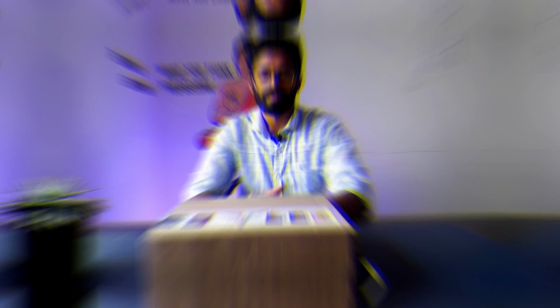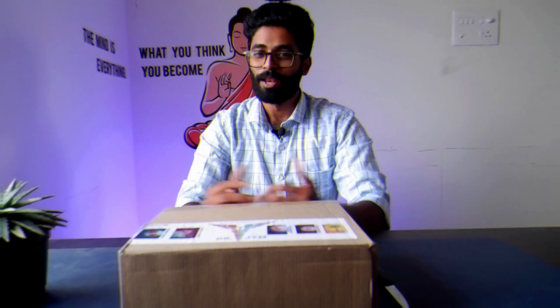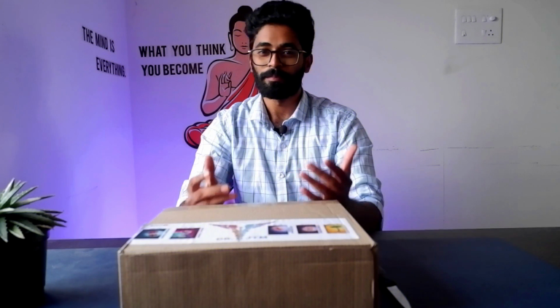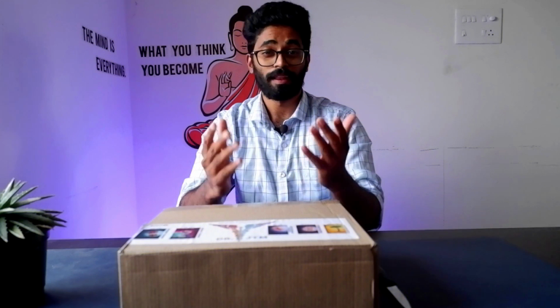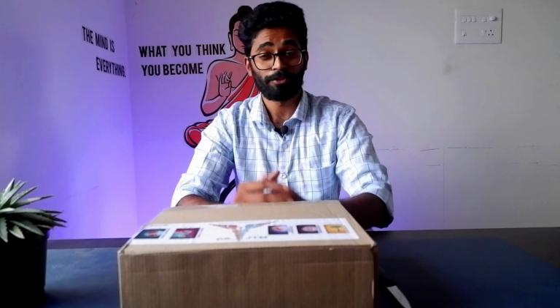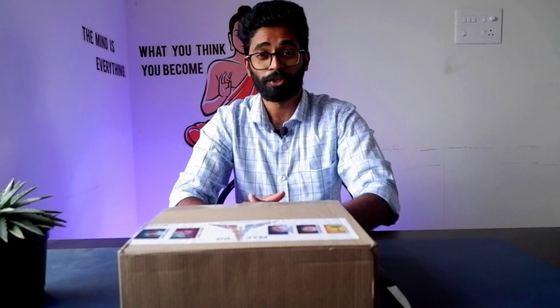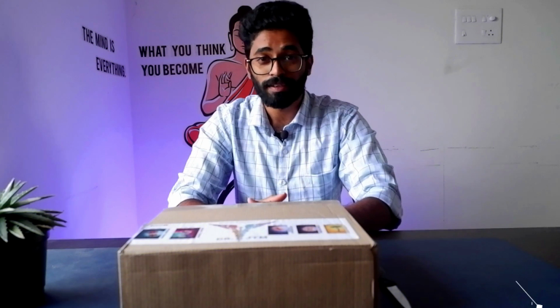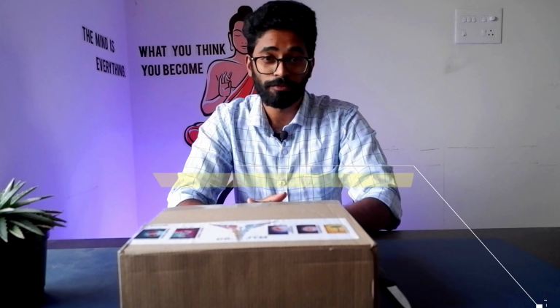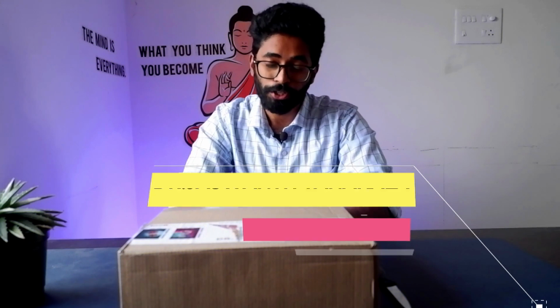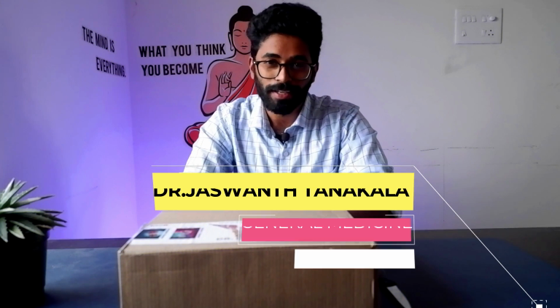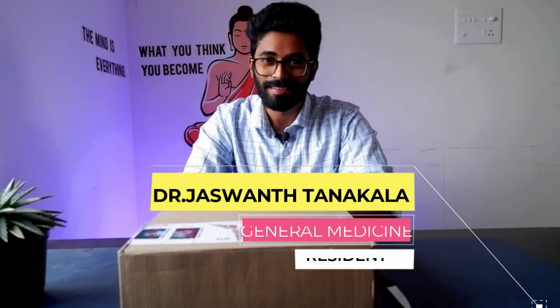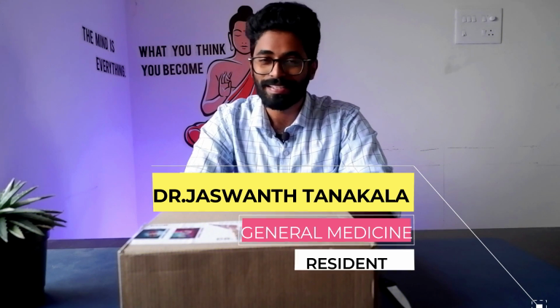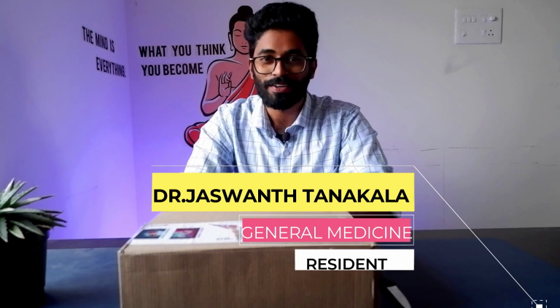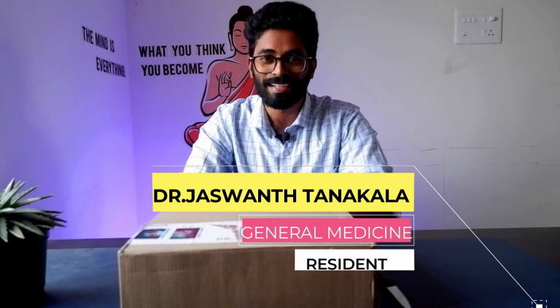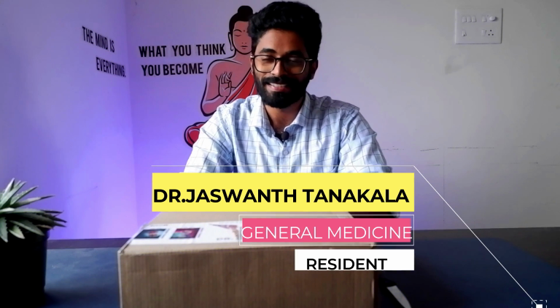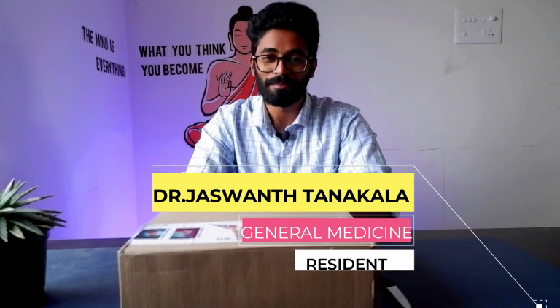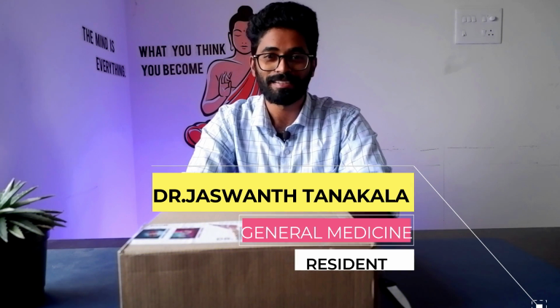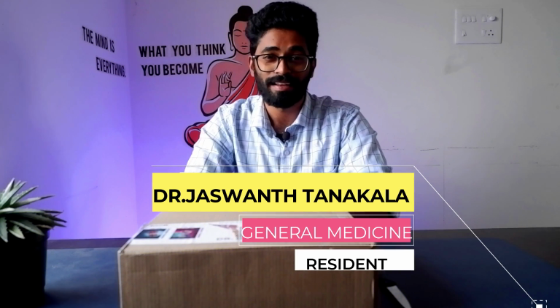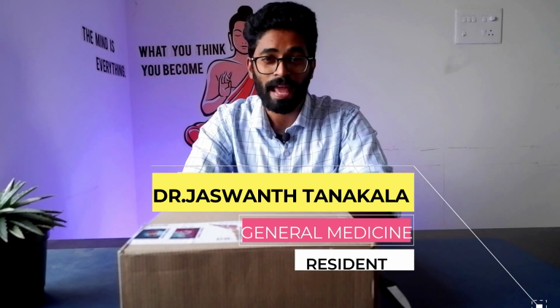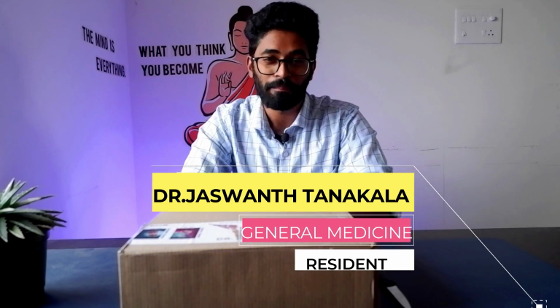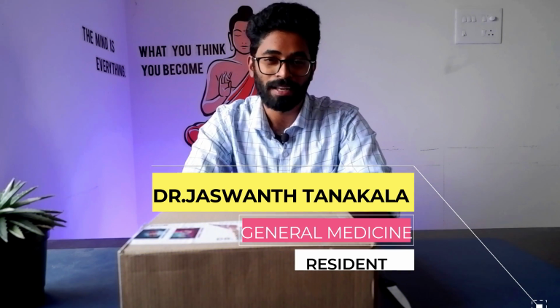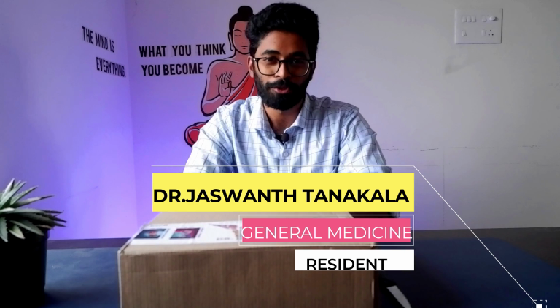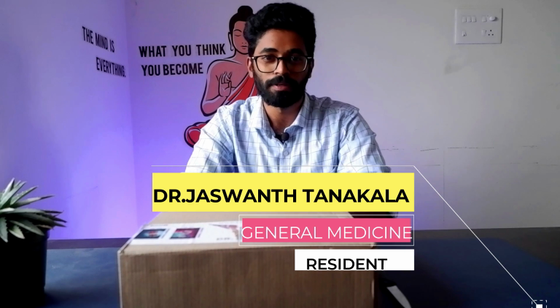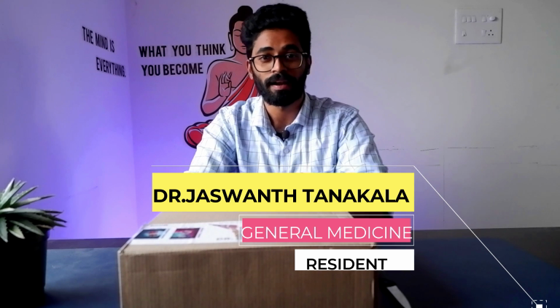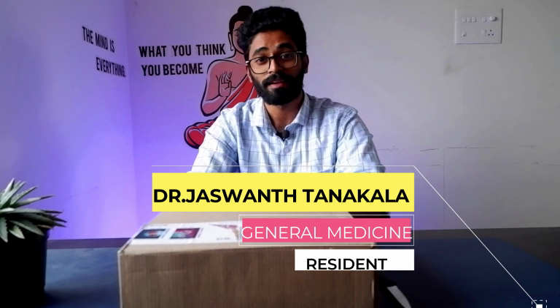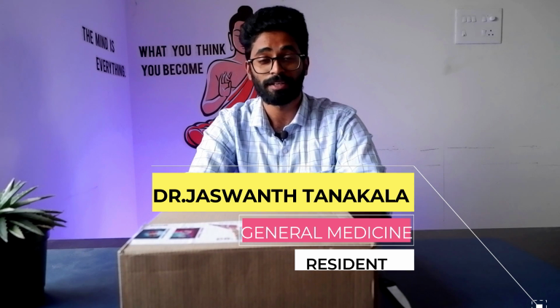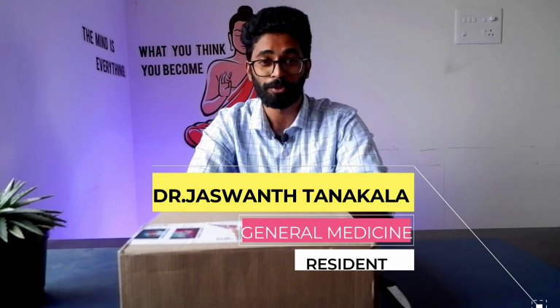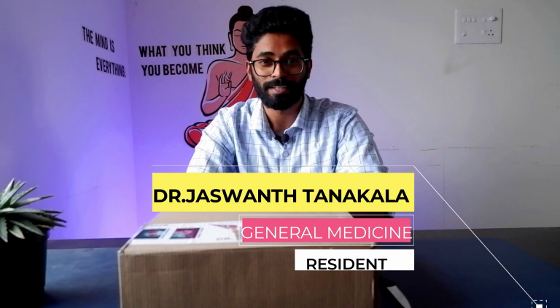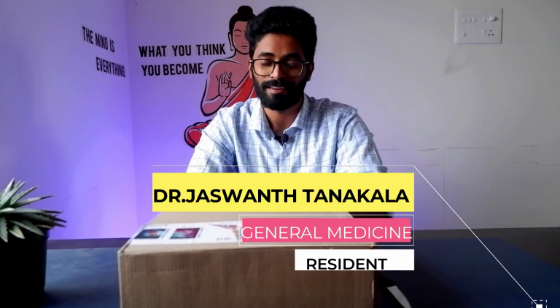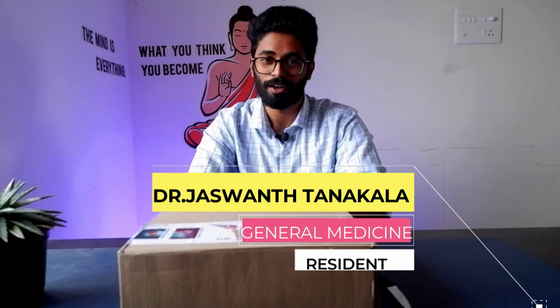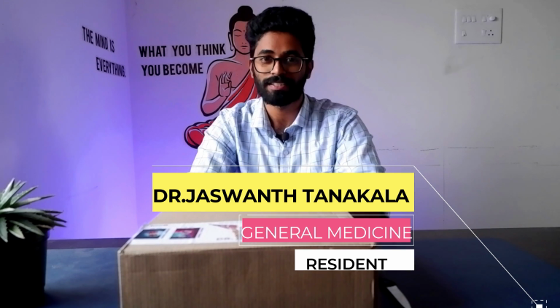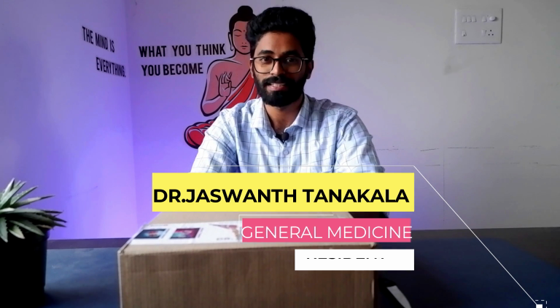Hello people, how are you doing? If you are new here, this is Dr. JT, a part-time YouTuber, and I welcome you to my channel Dr. JT.